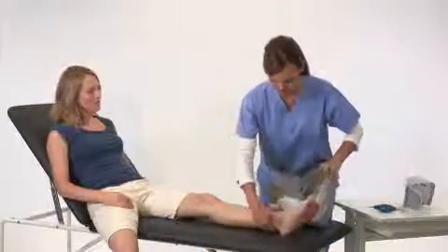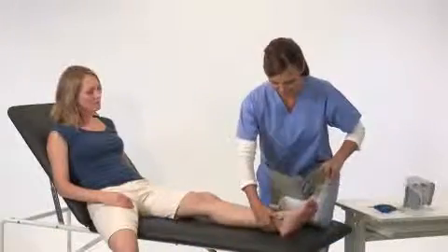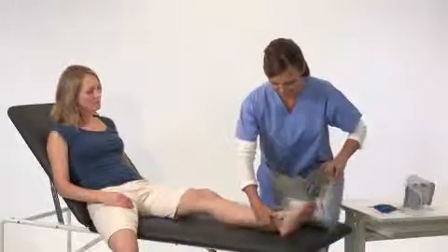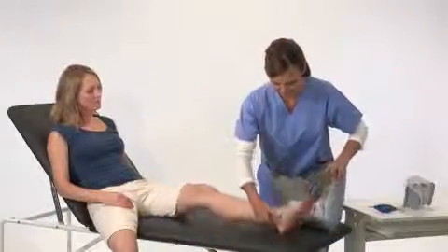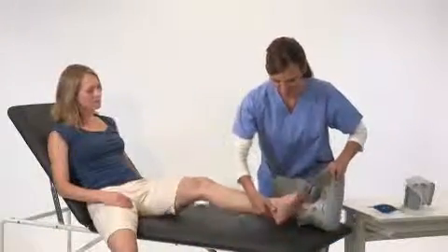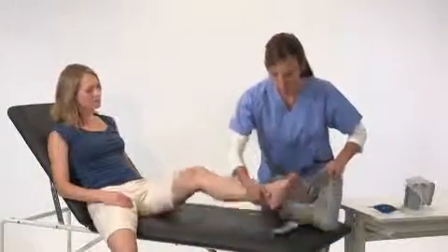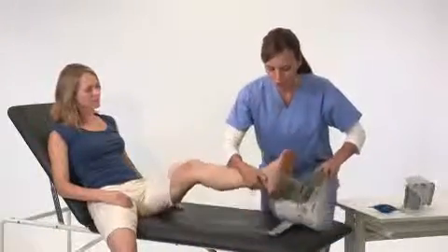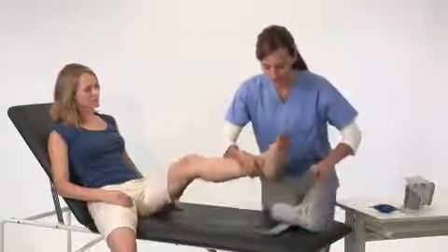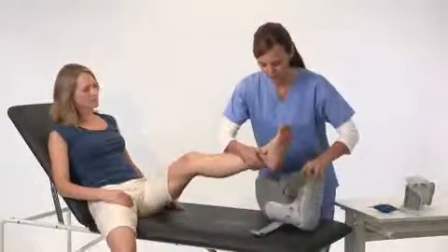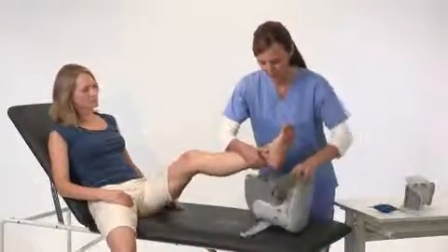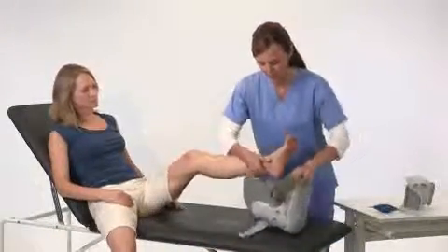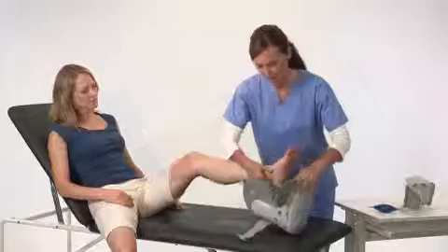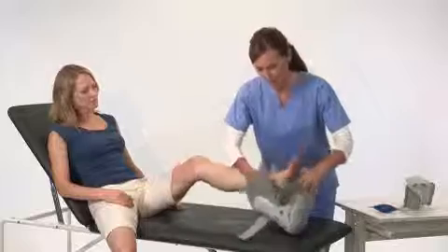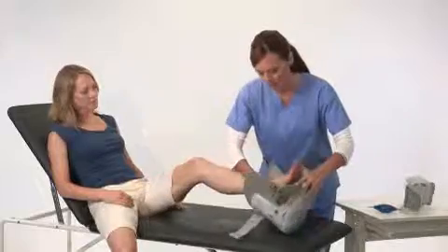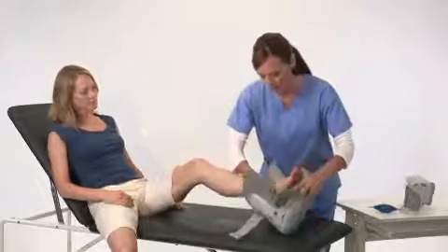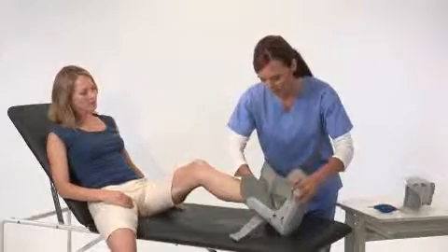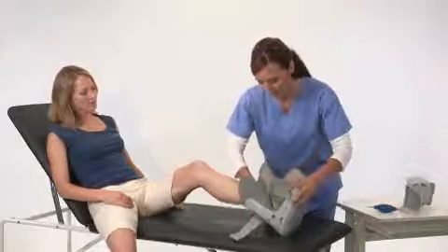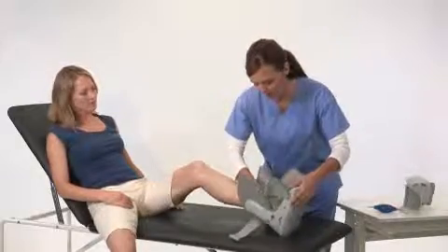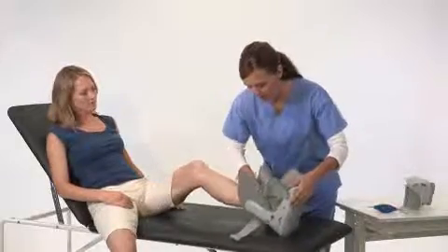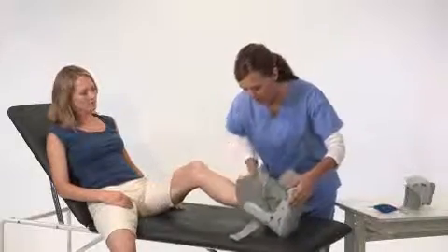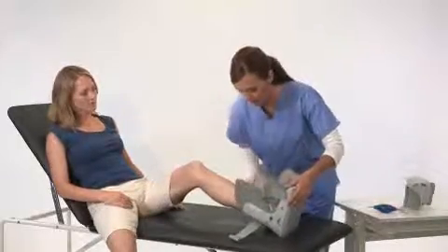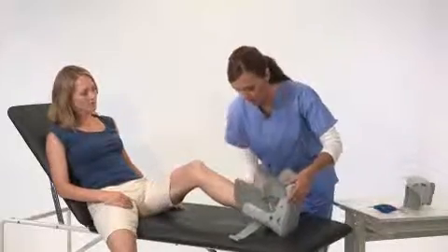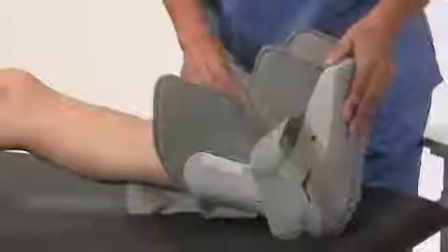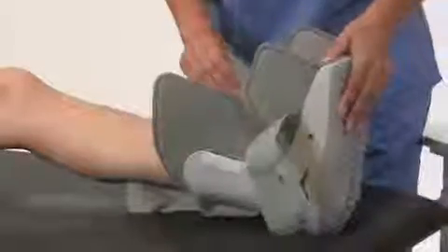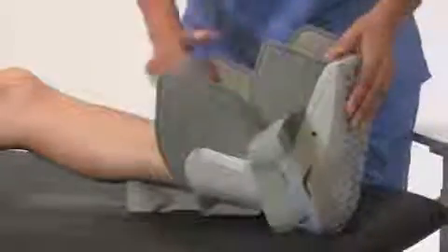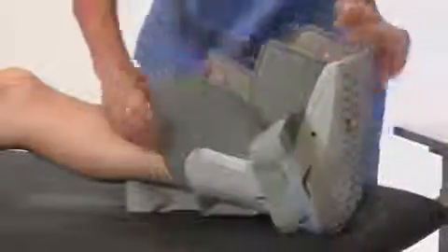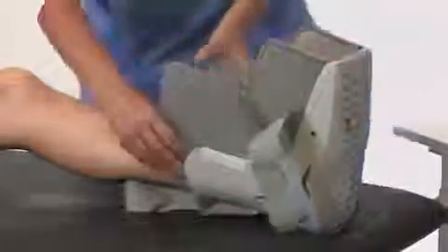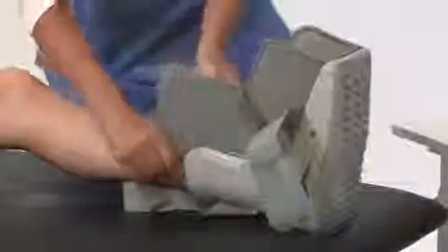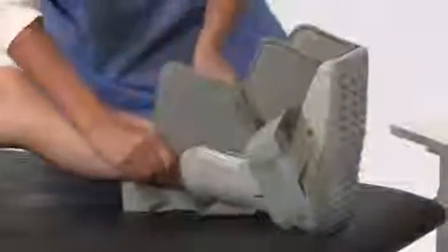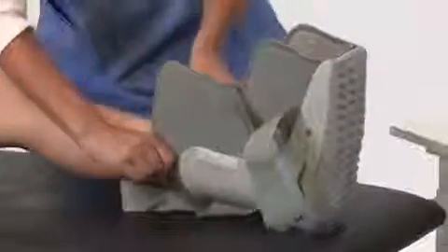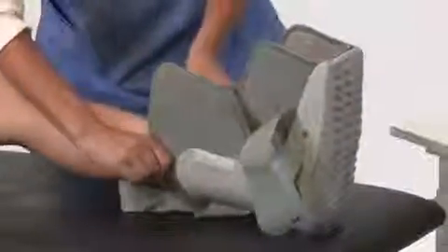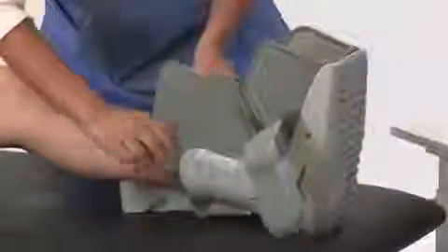While seated, place your foot in the brace and position your heel in the back of it. Pull the liner up to remove any wrinkles.